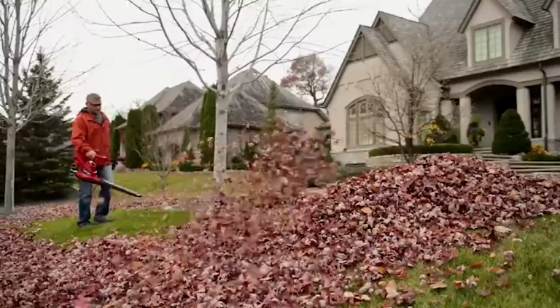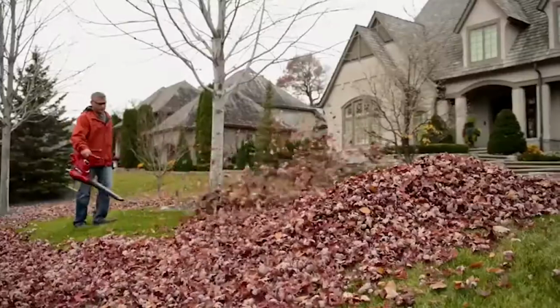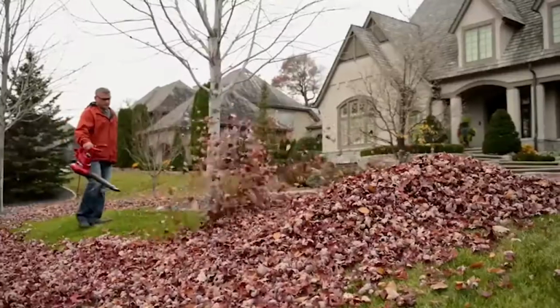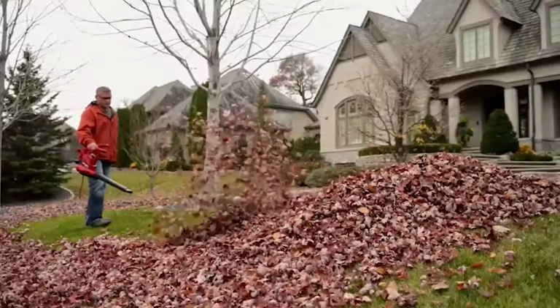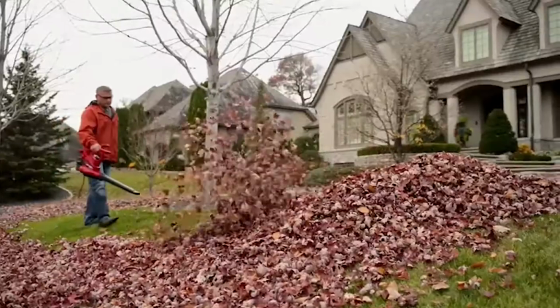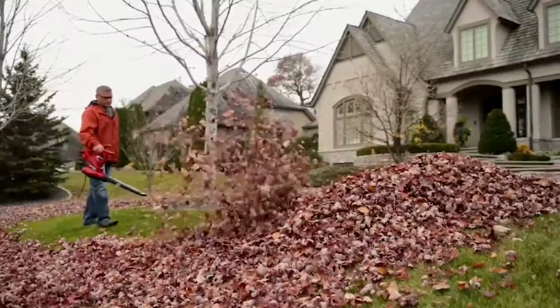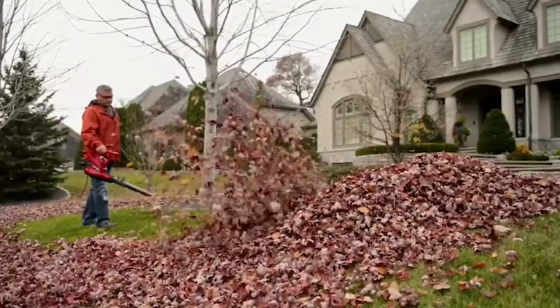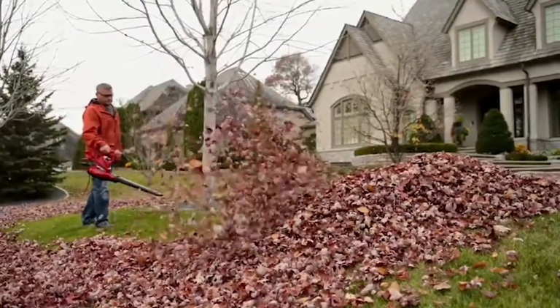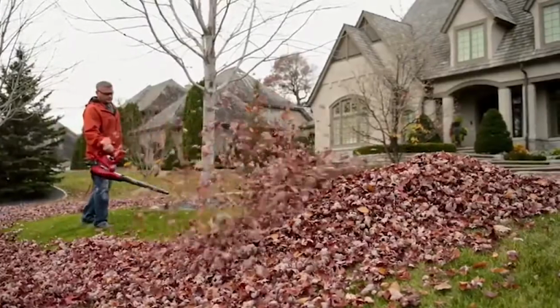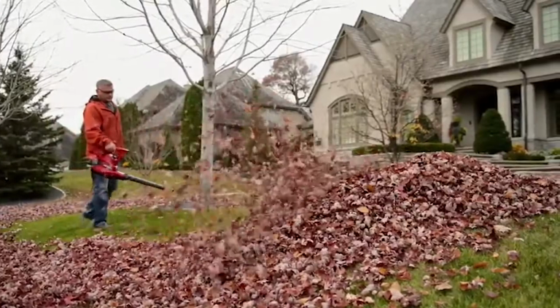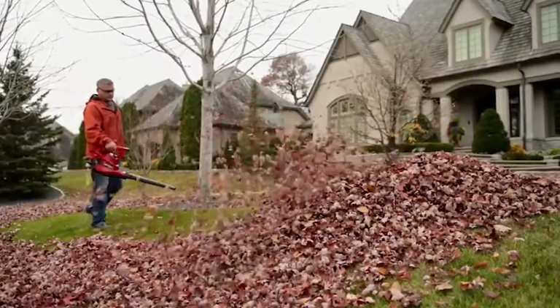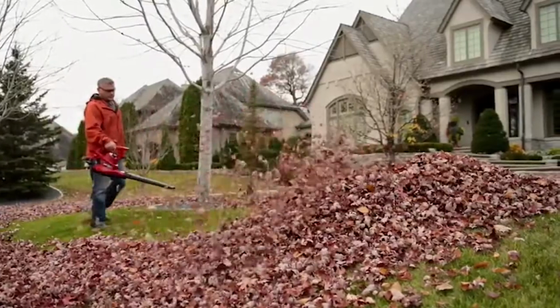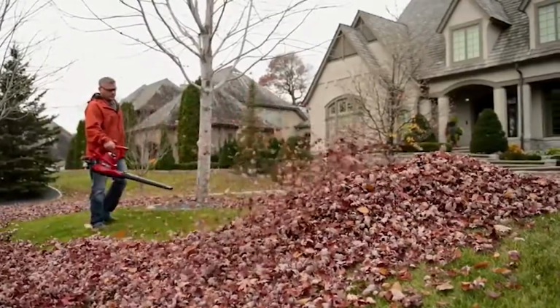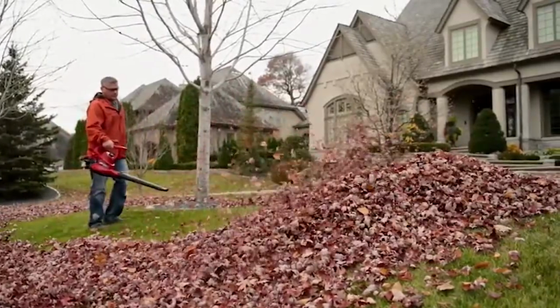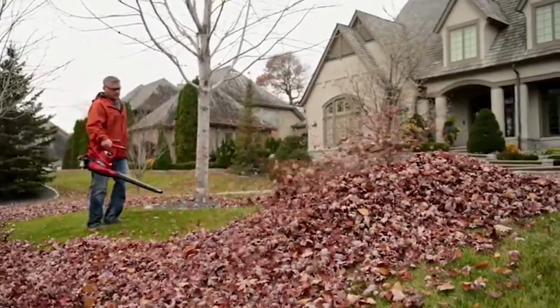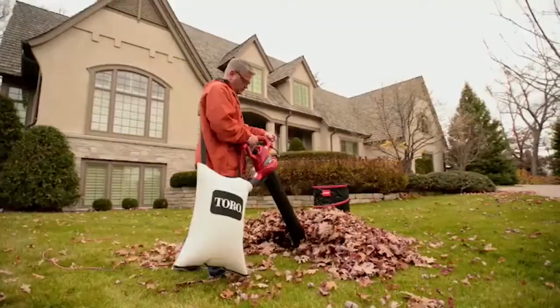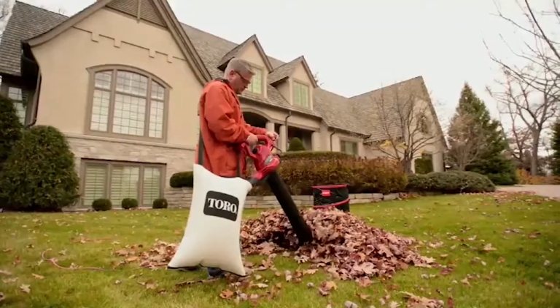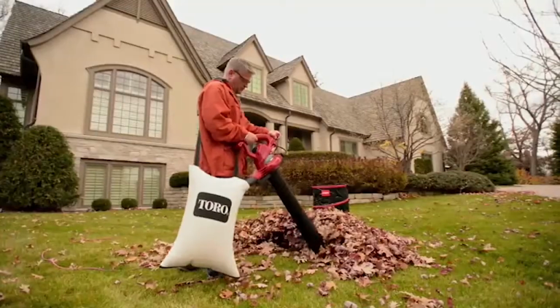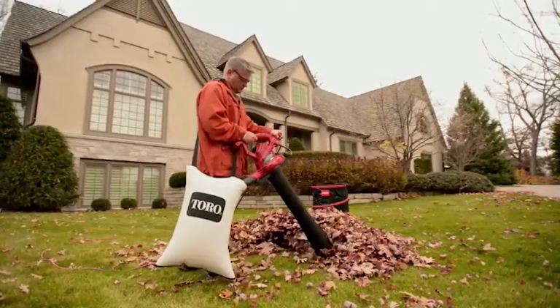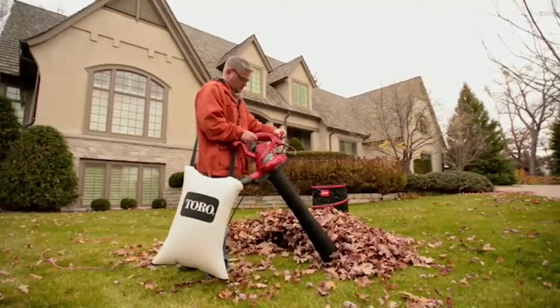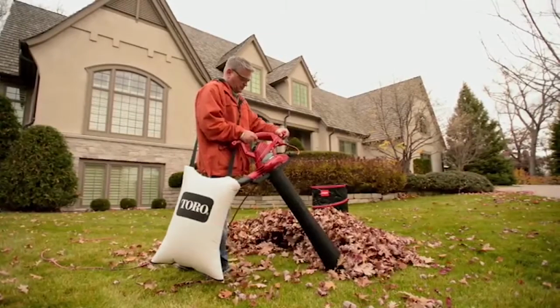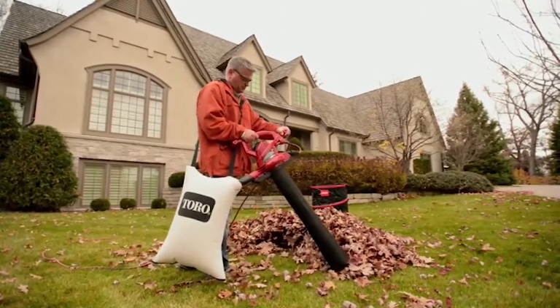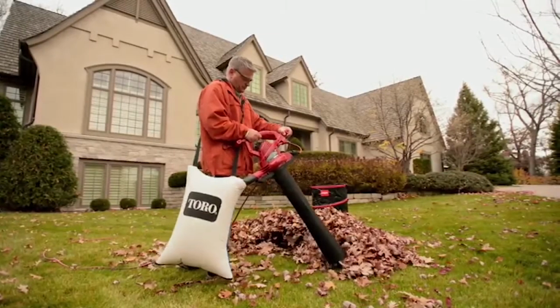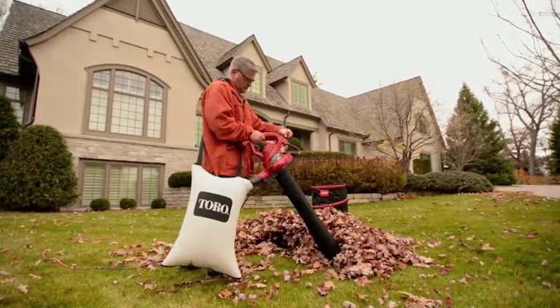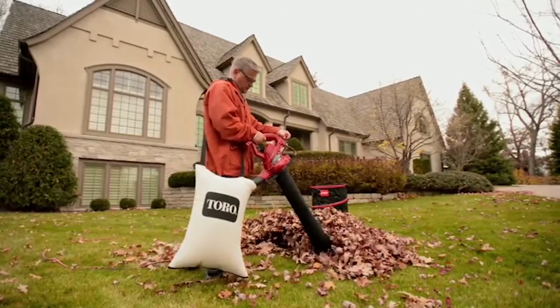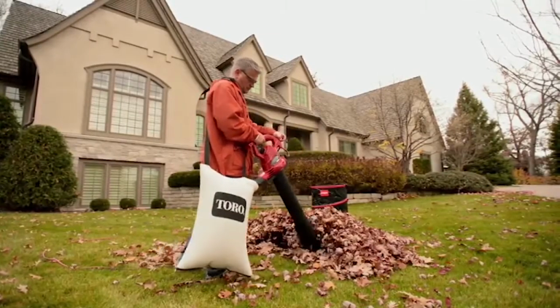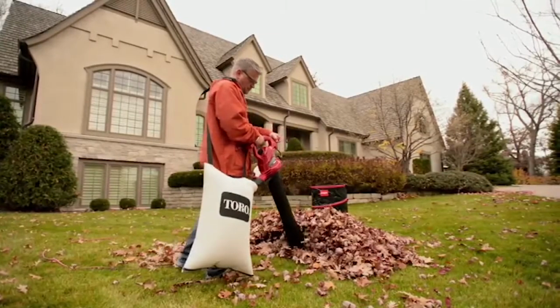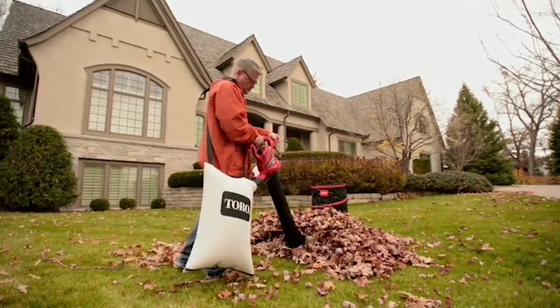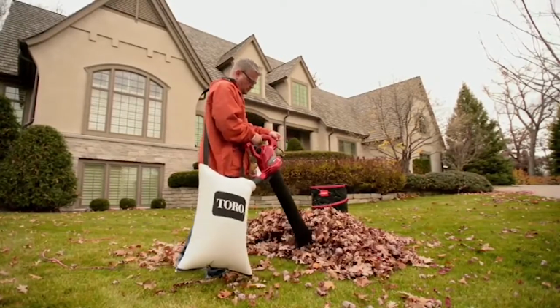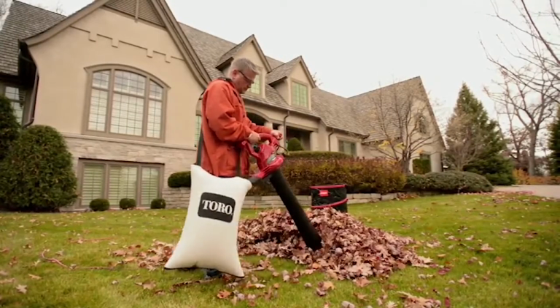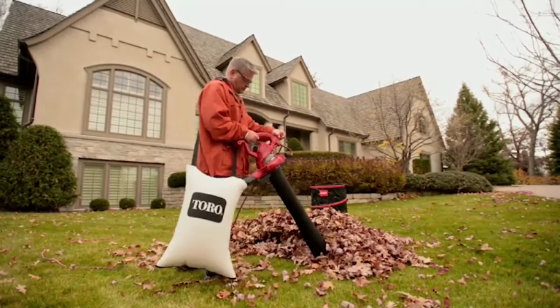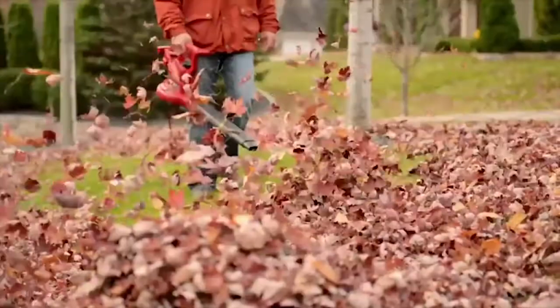Also, for even more added comfort, the leaf vacuum's handle allows you to use it with several hand positions.